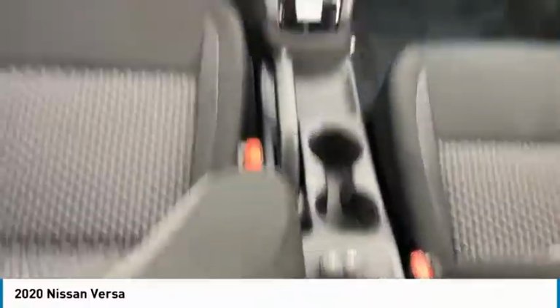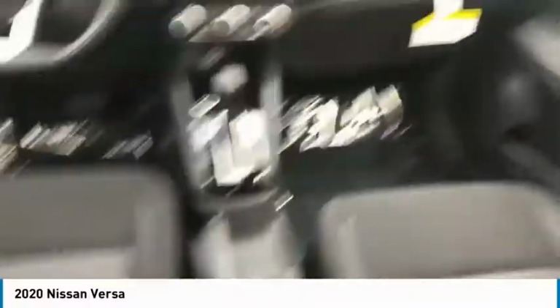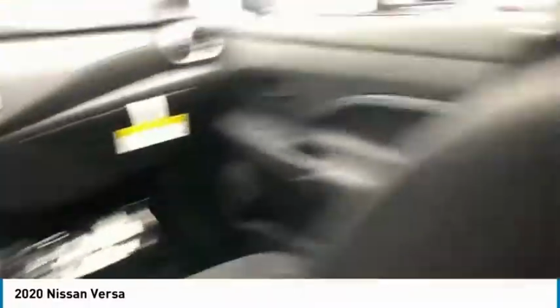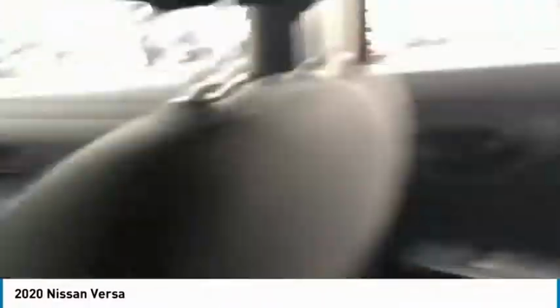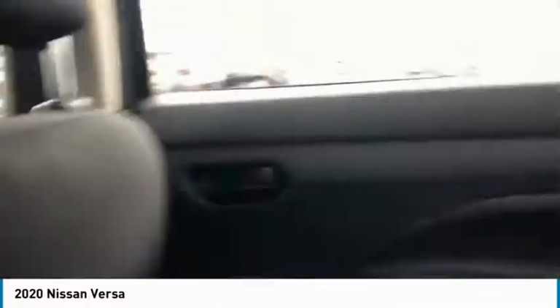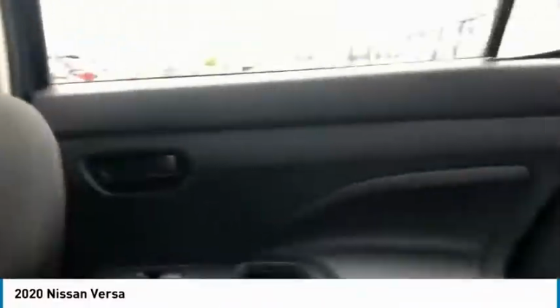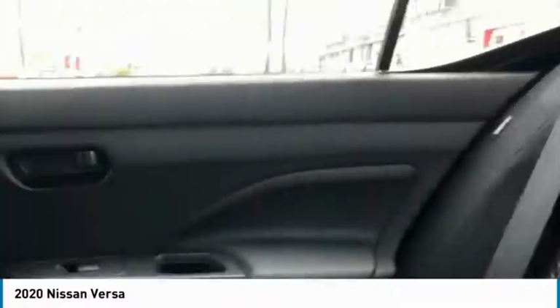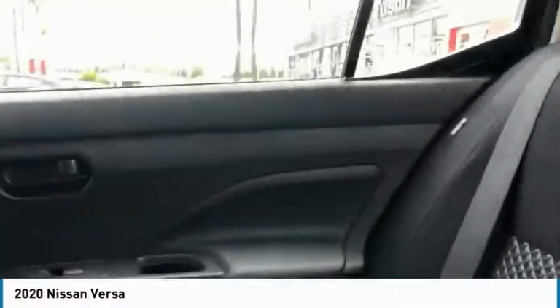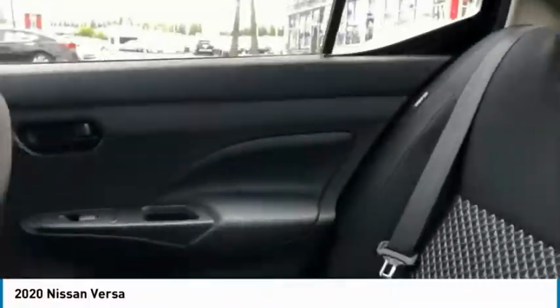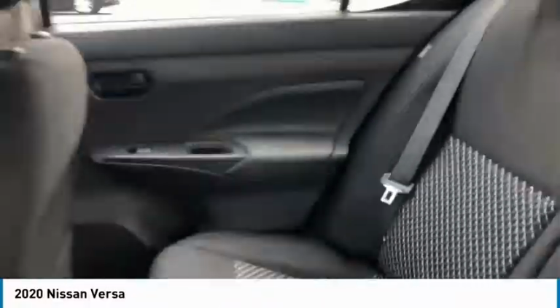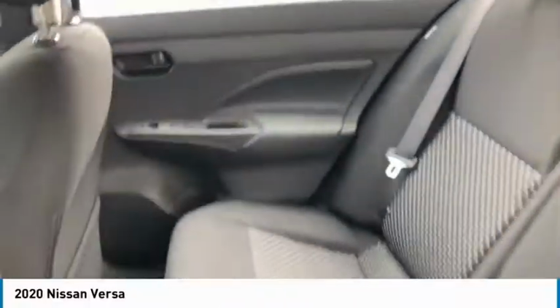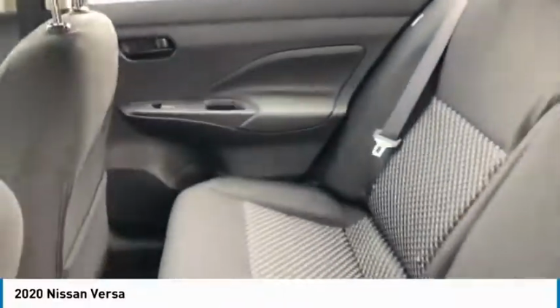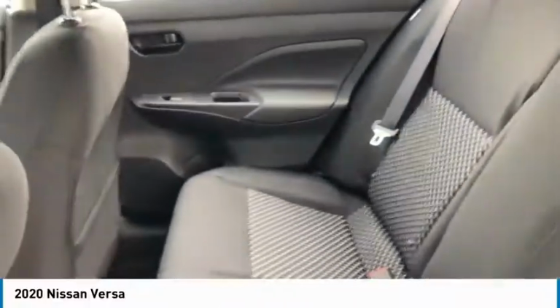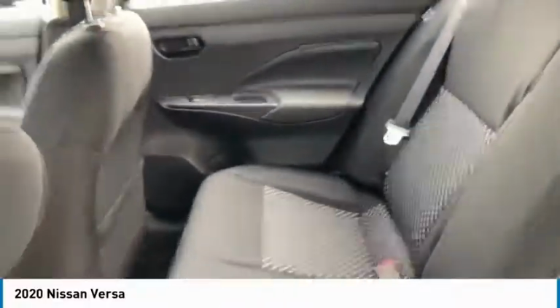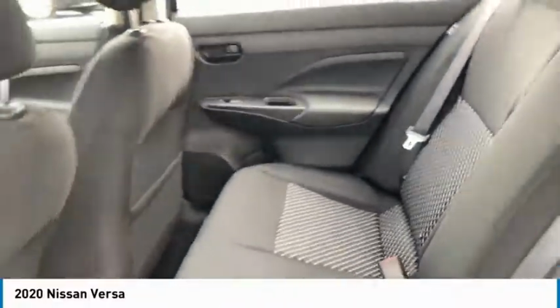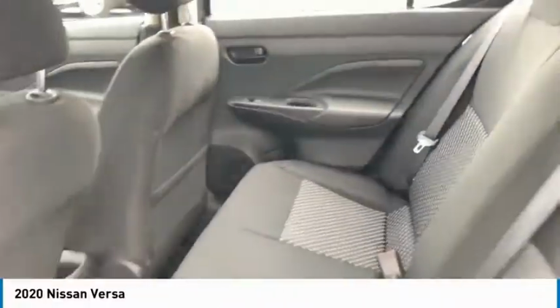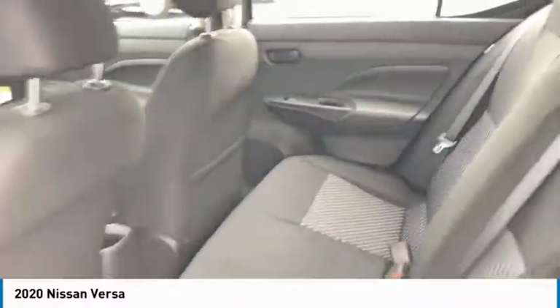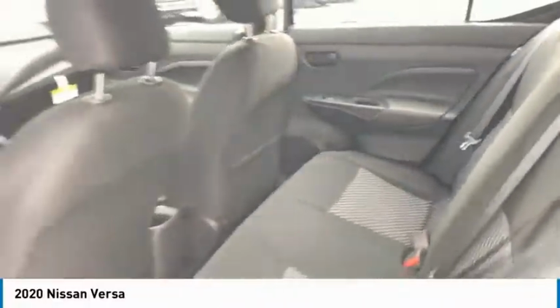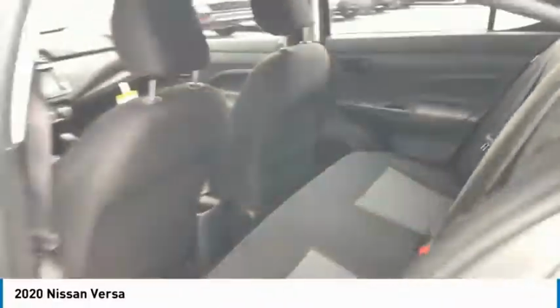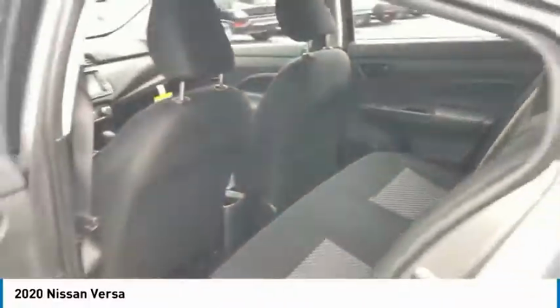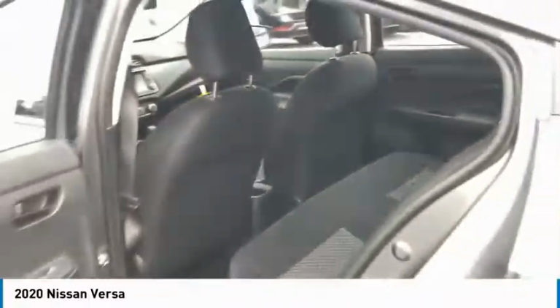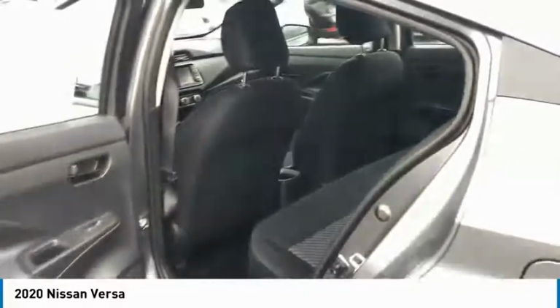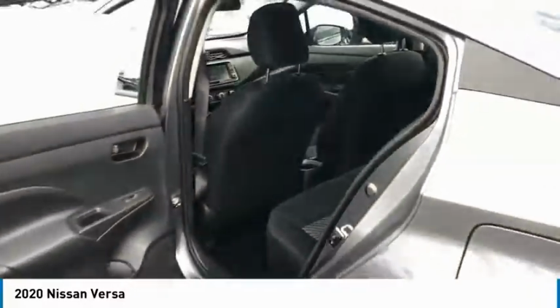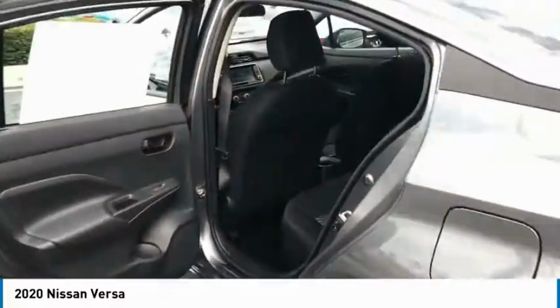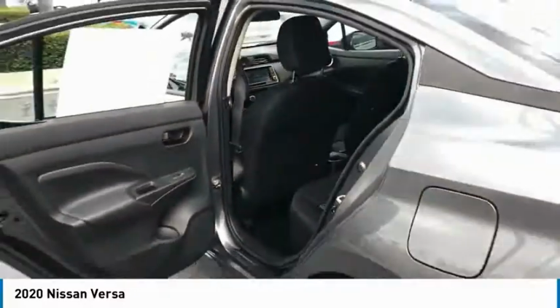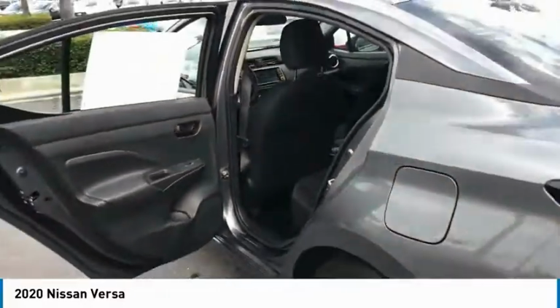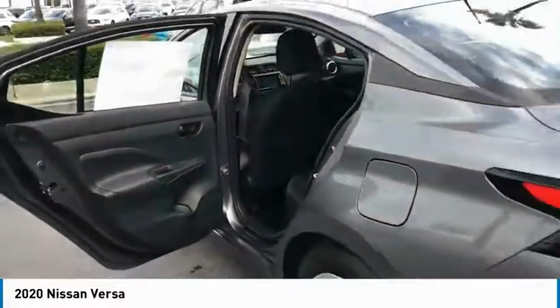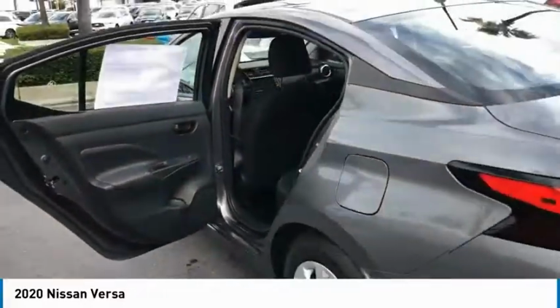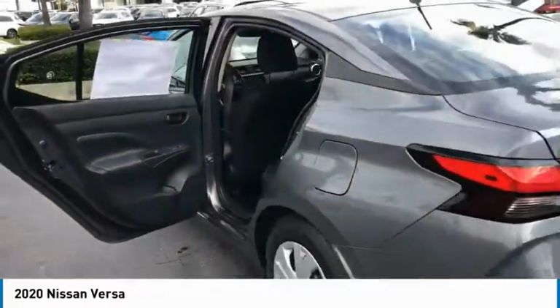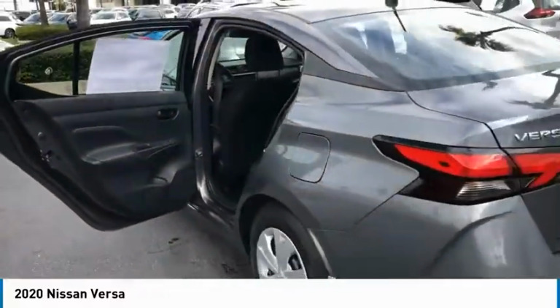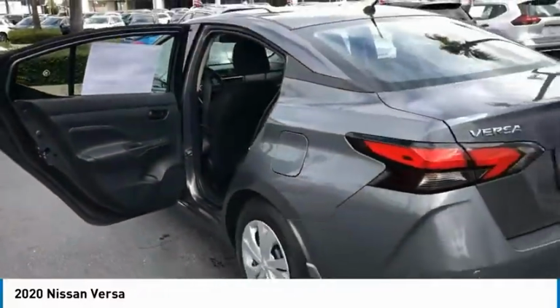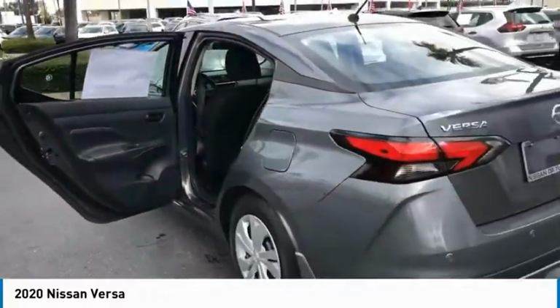Cruise control. If you like it online, you'll love it in your driveway. Take it for a spin today.